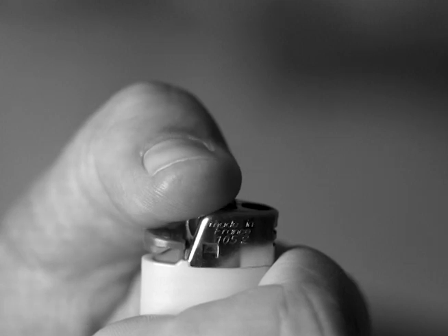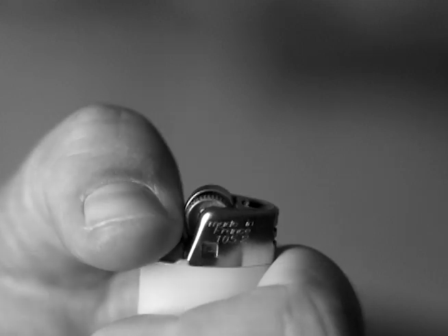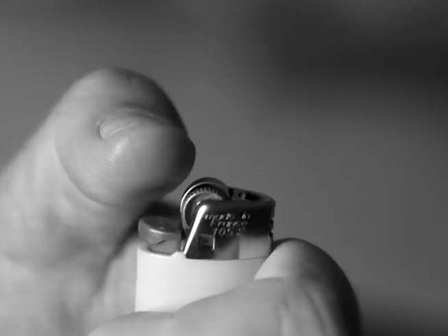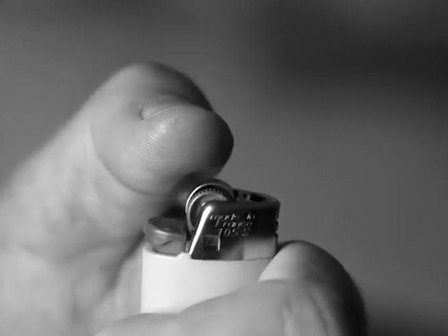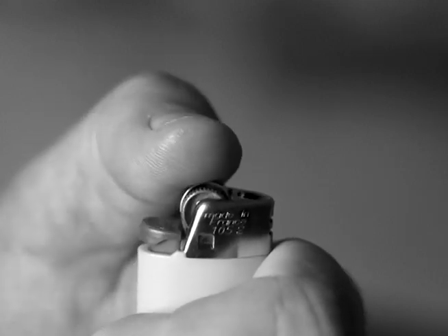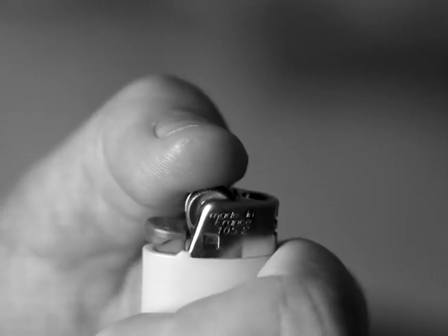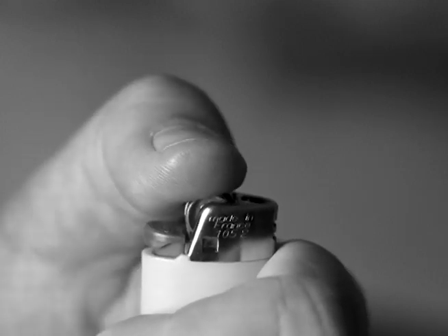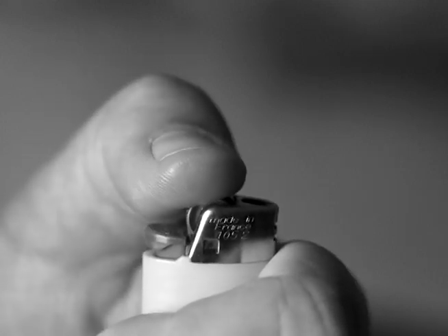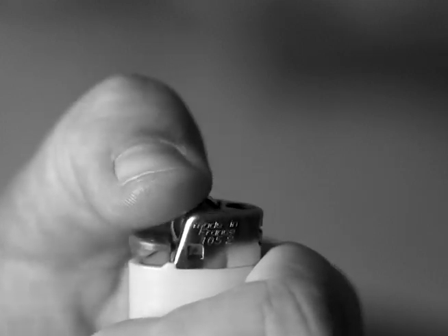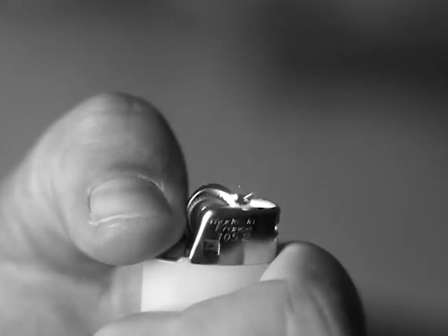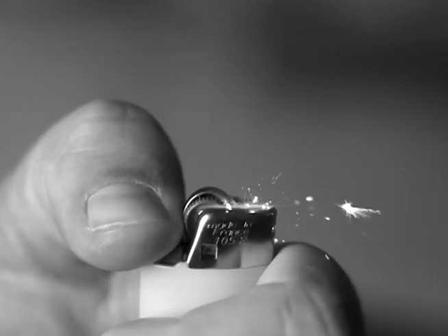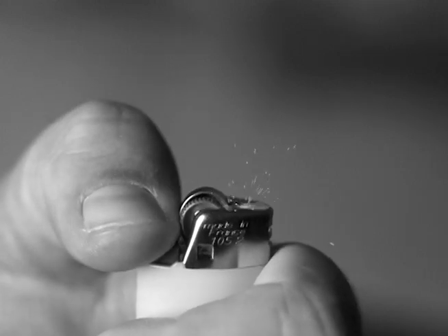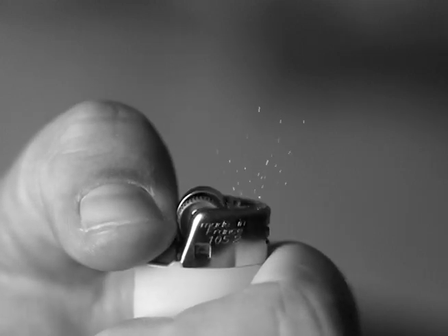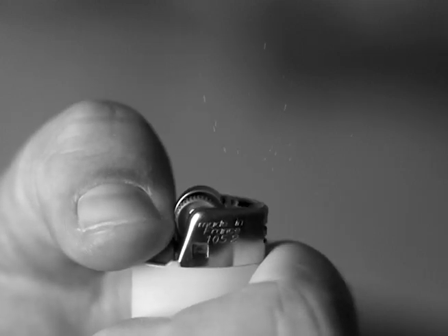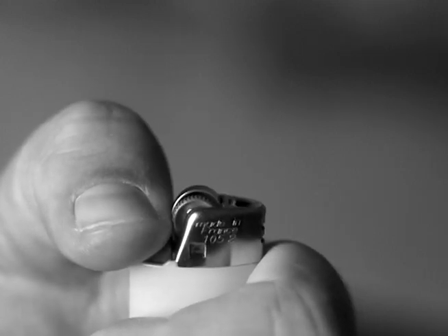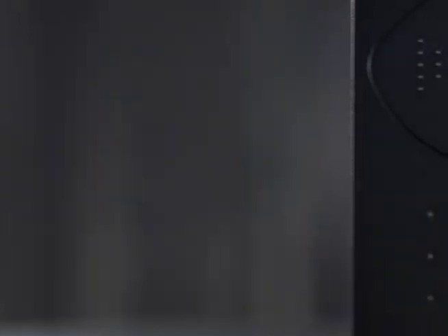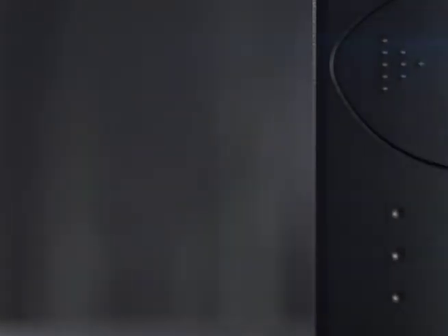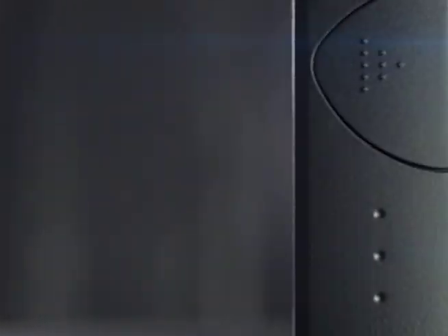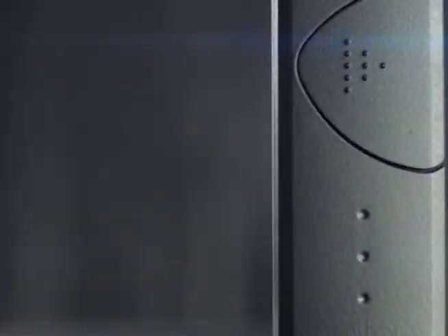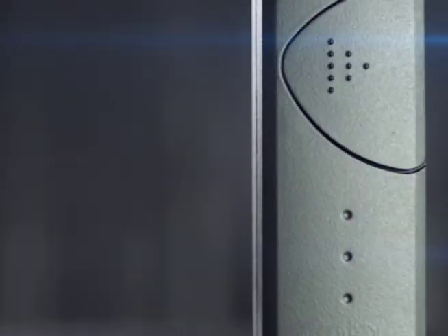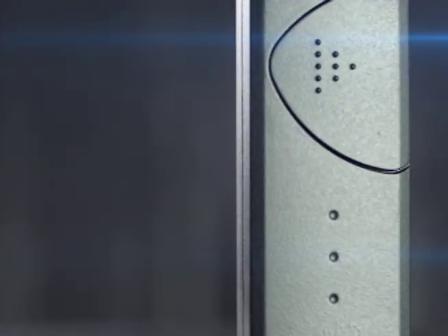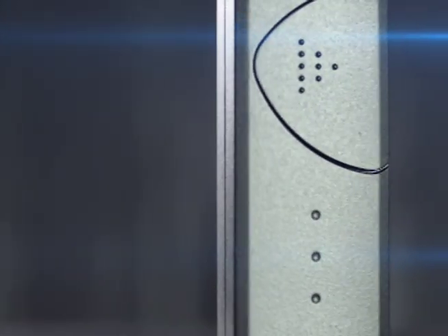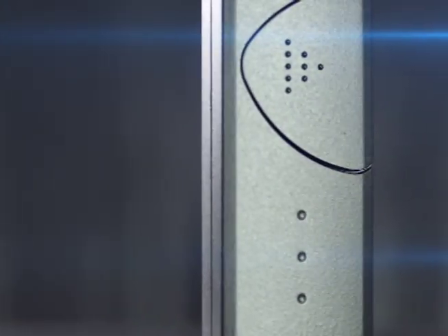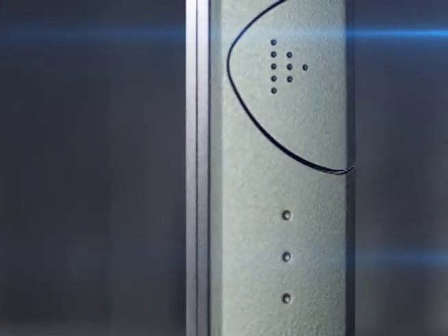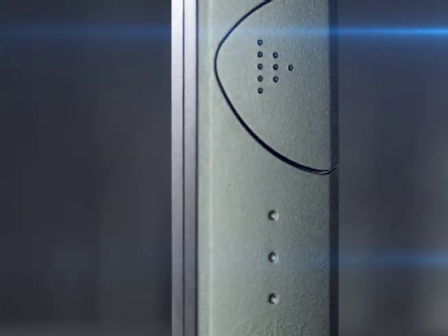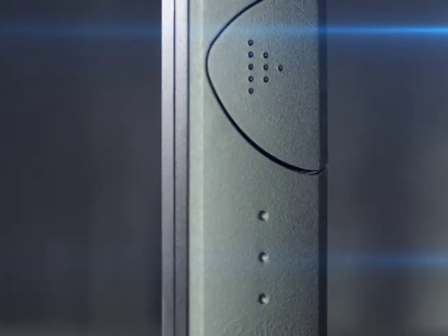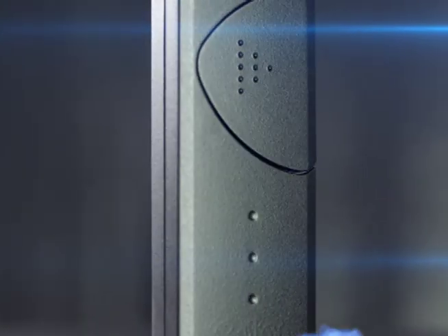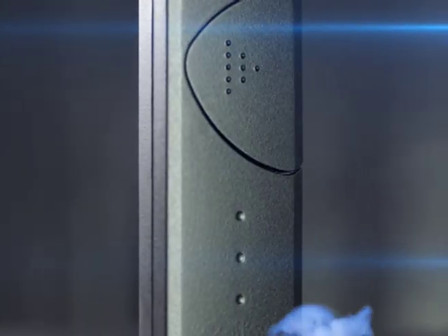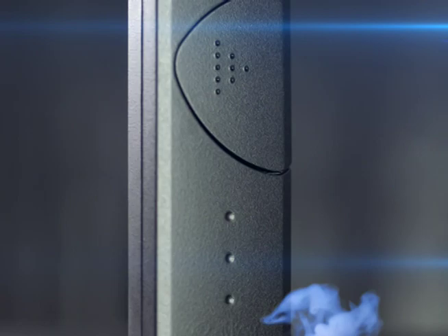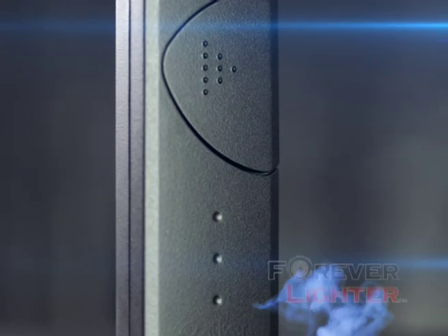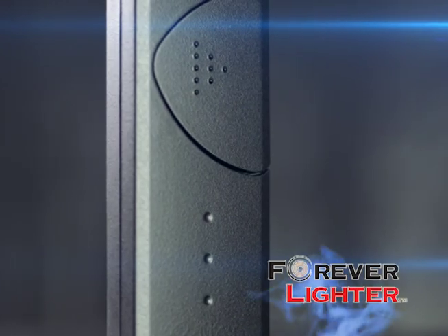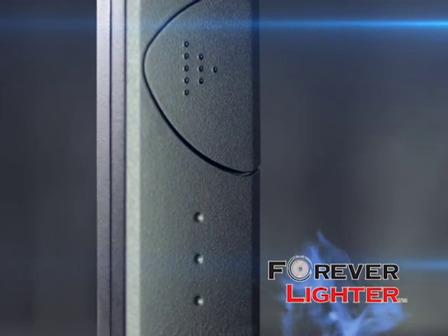Today's lighters haven't been updated in decades. Introducing the amazing new Forever Lighter.